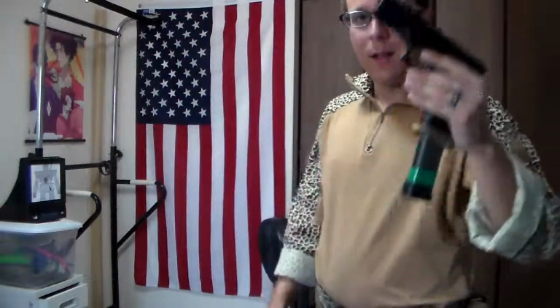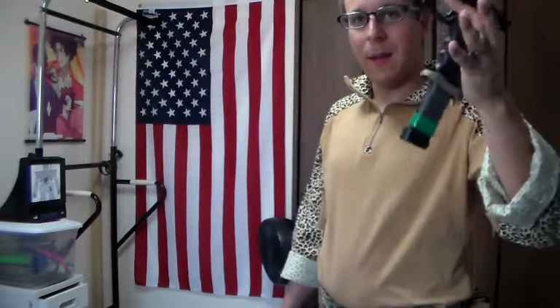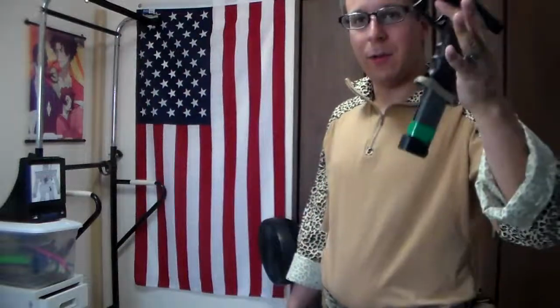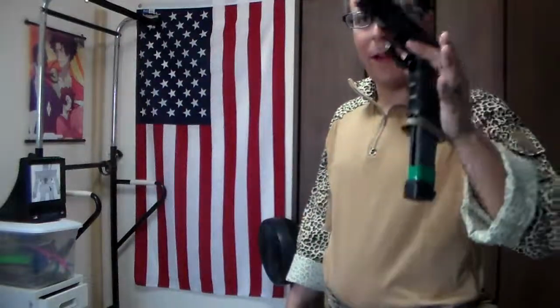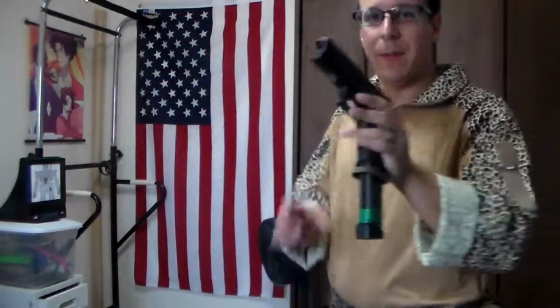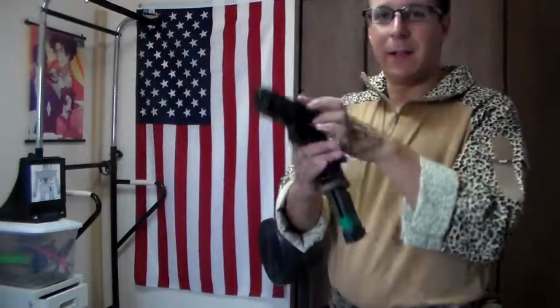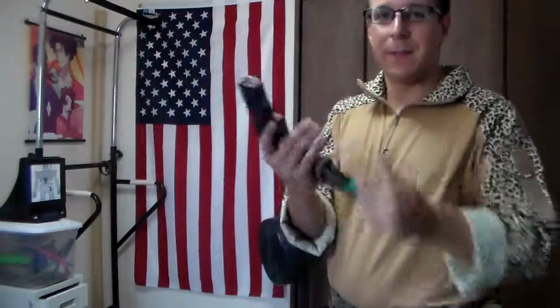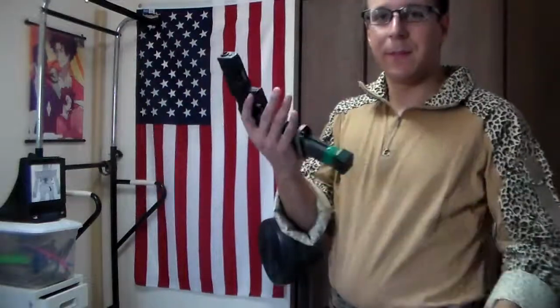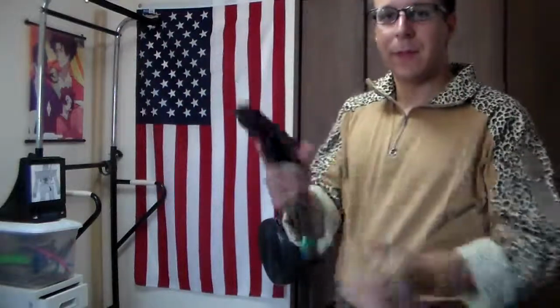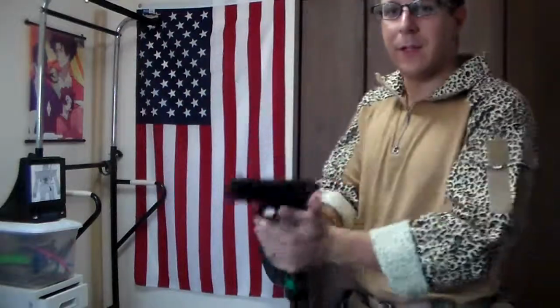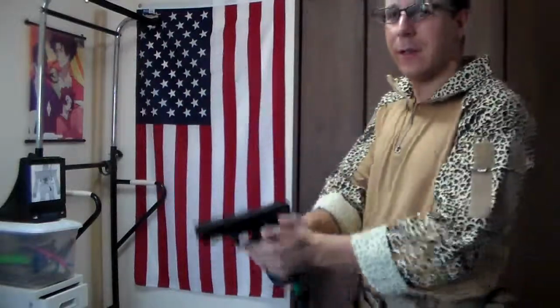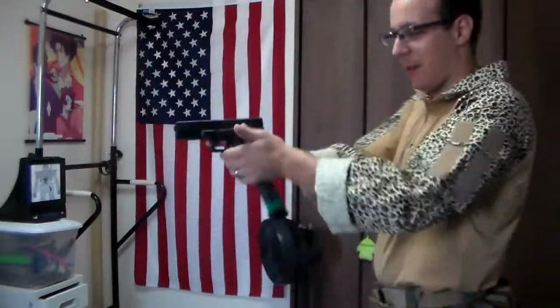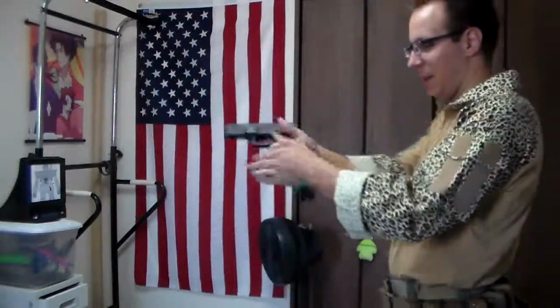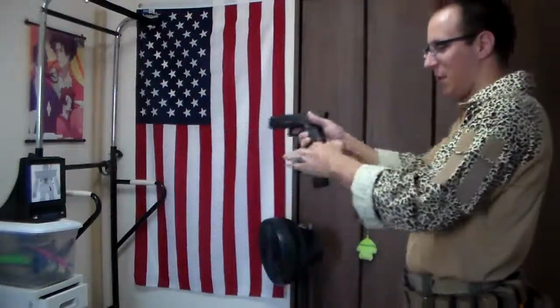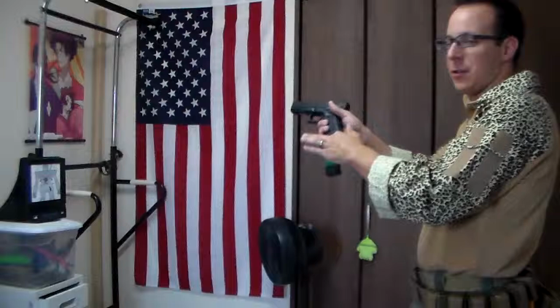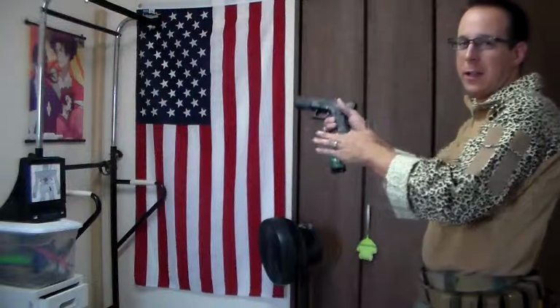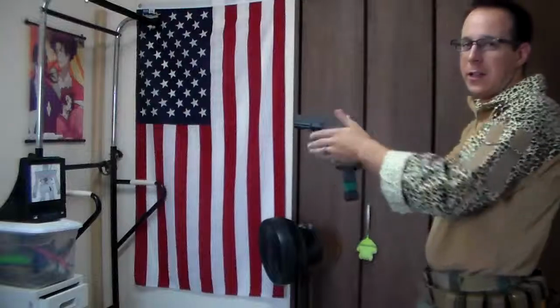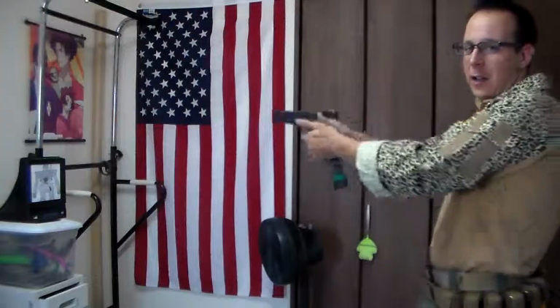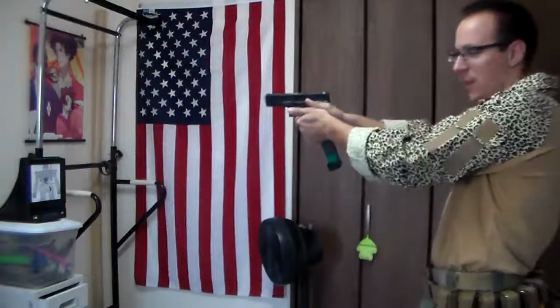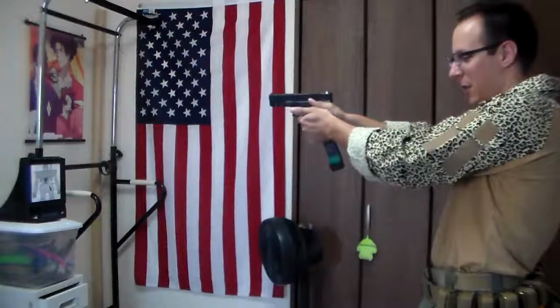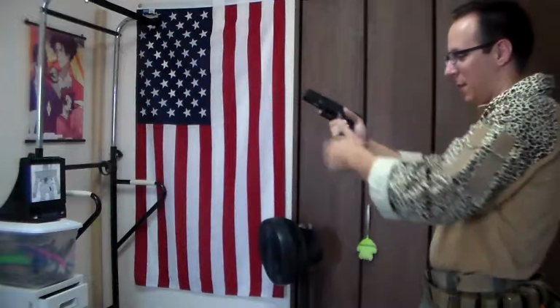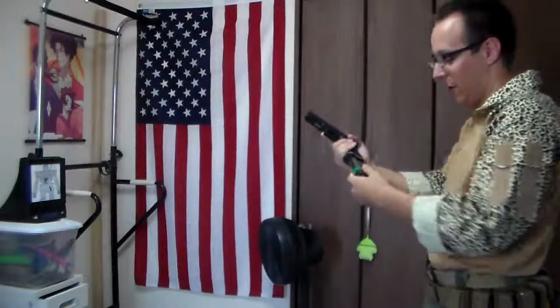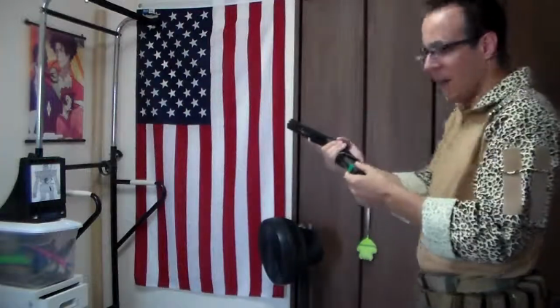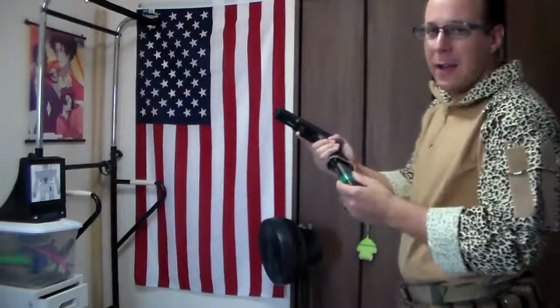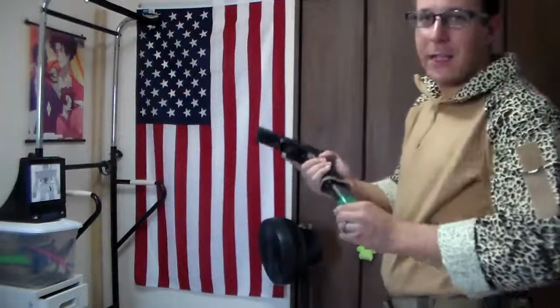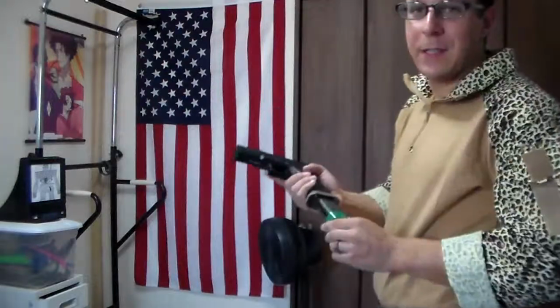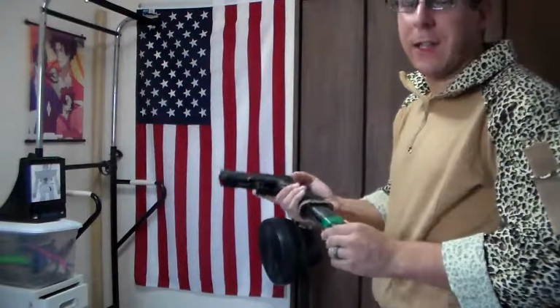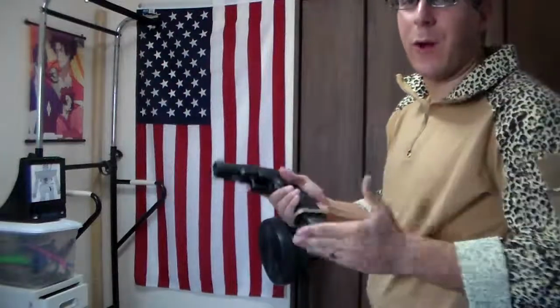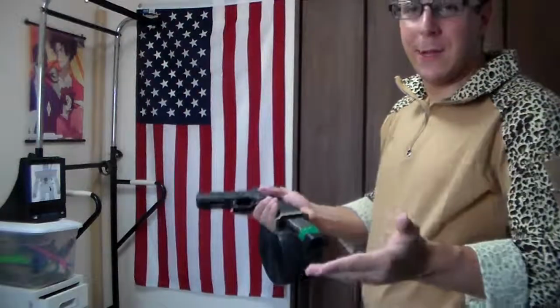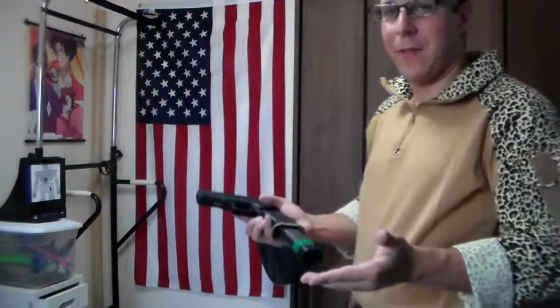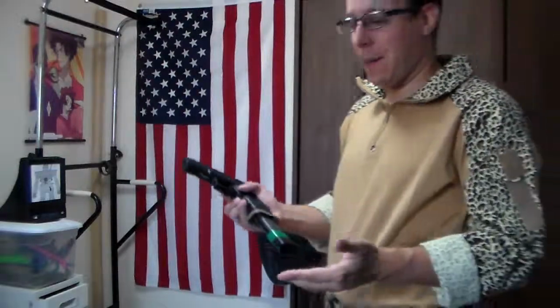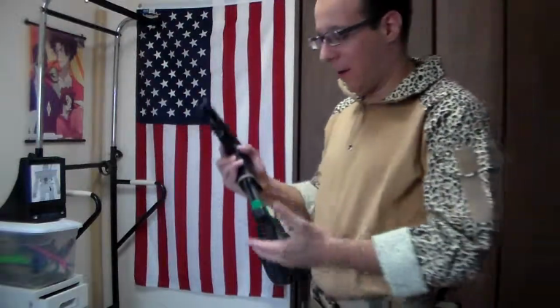They make 25-round mags as well, and this is where this really shines, because you get a lot more — you basically get twice the amount of firepower.